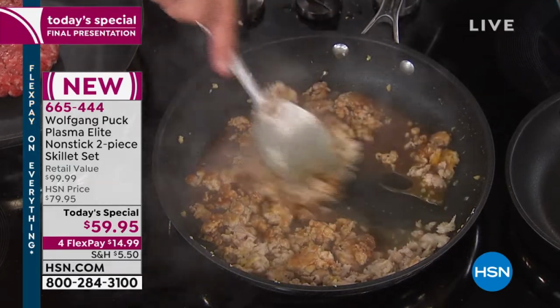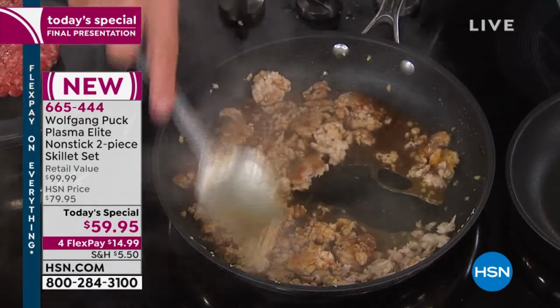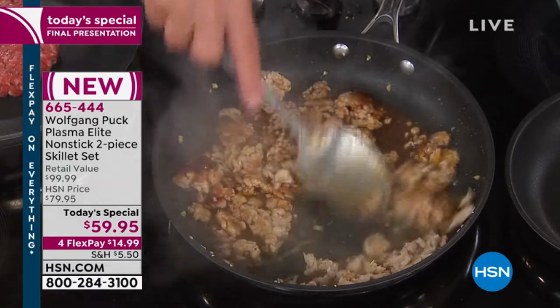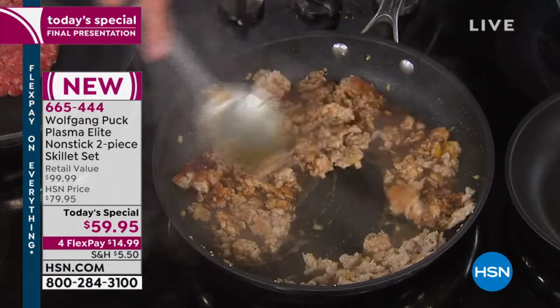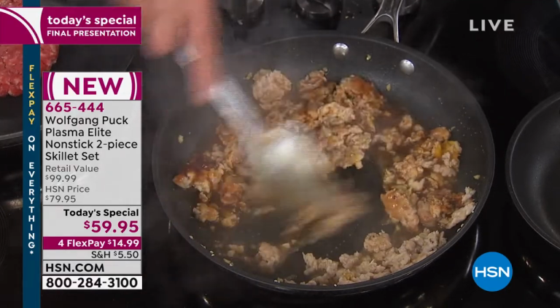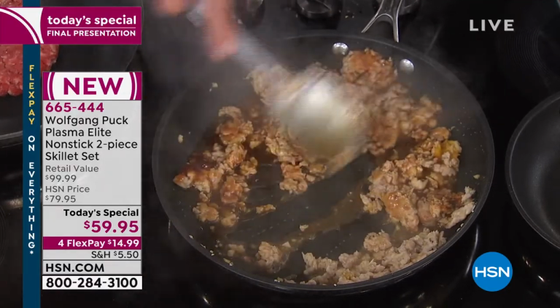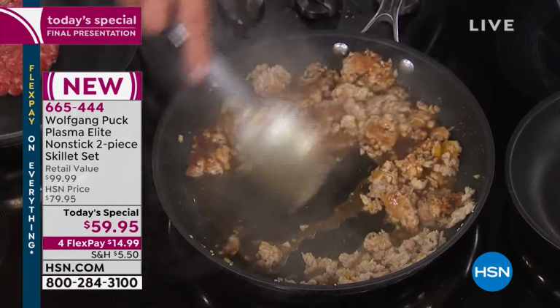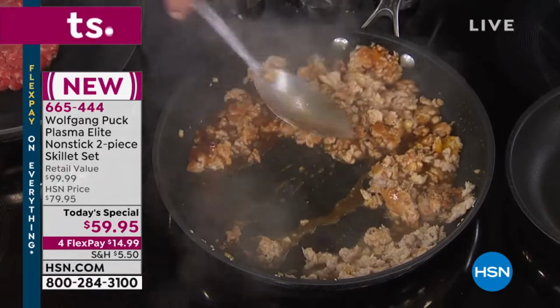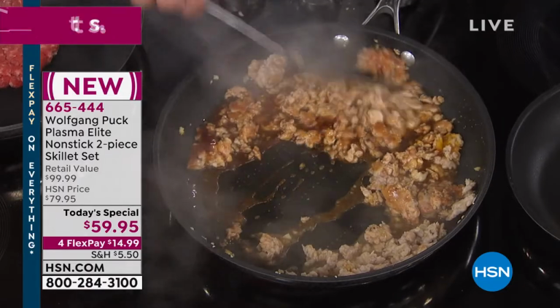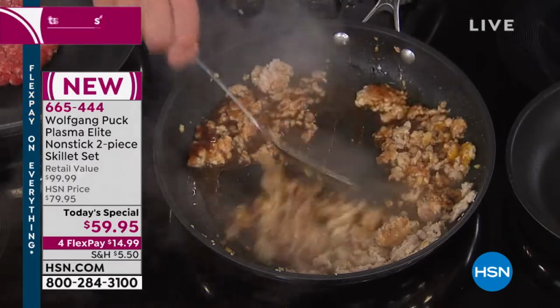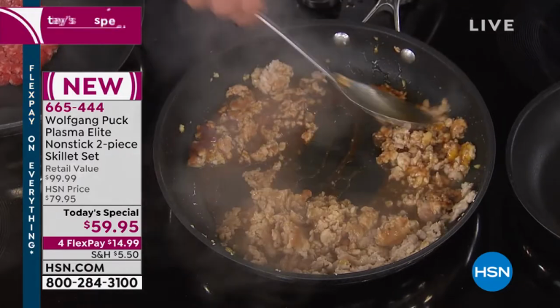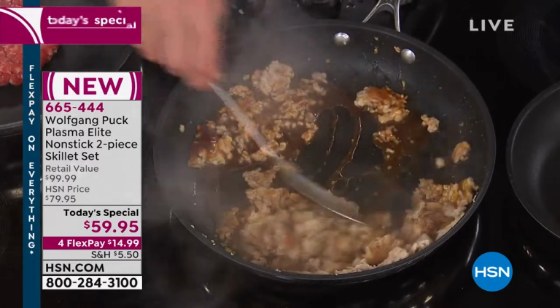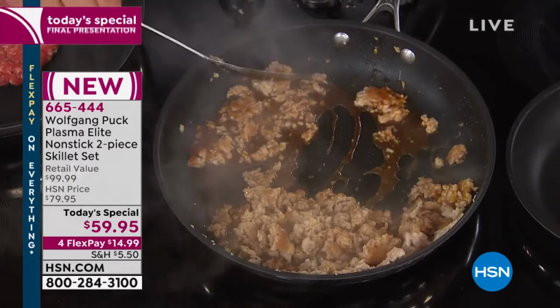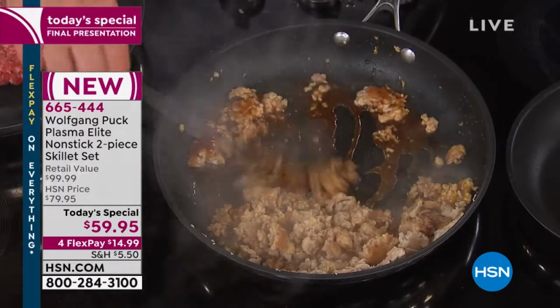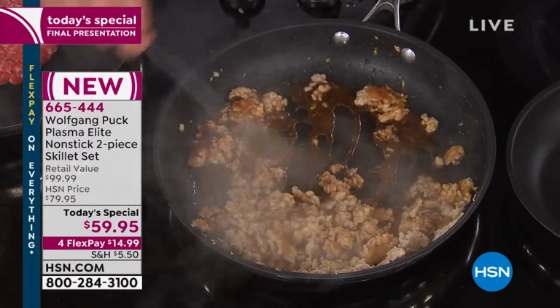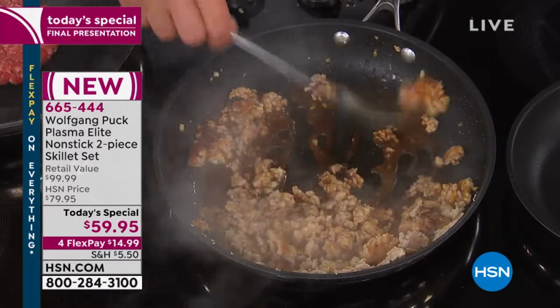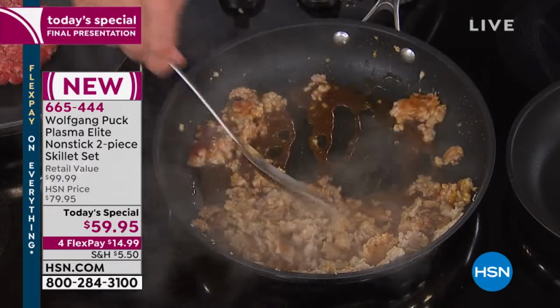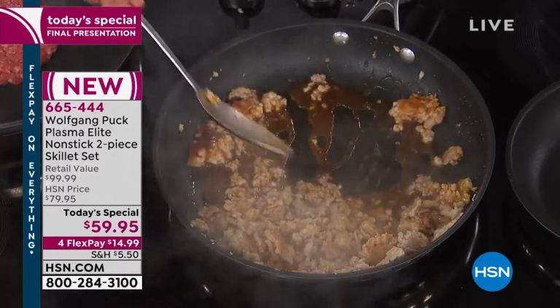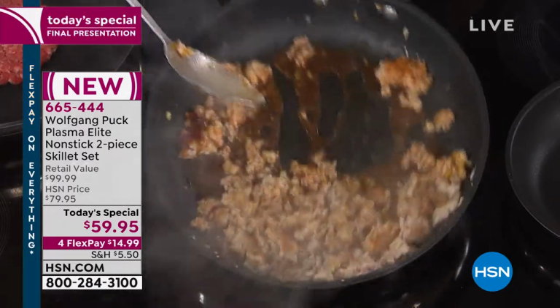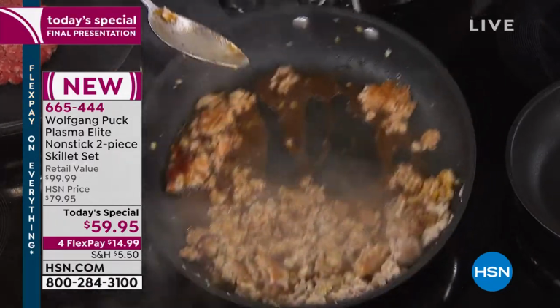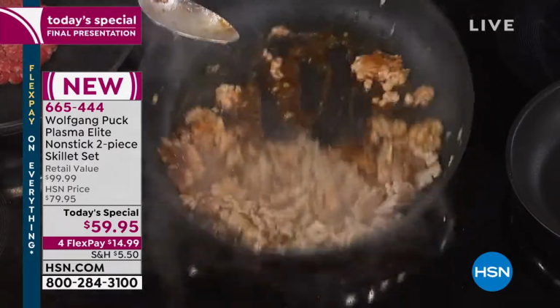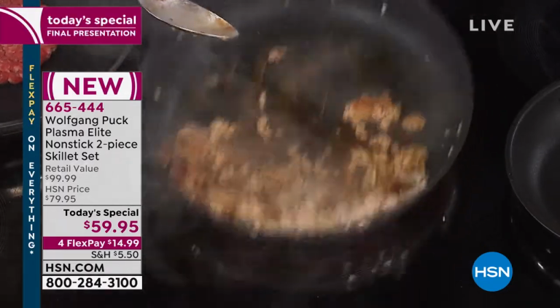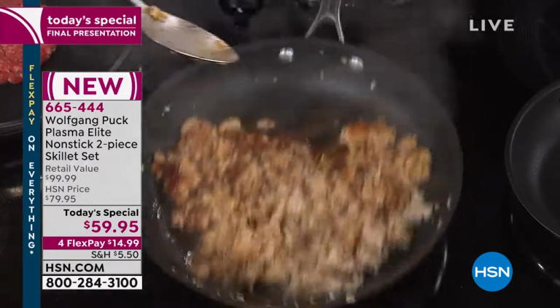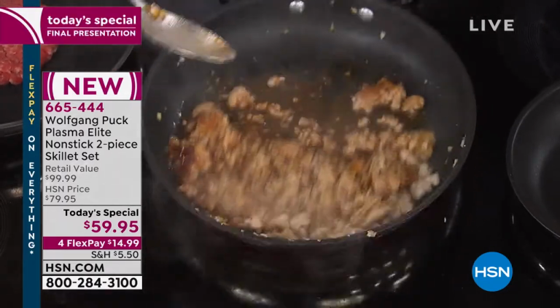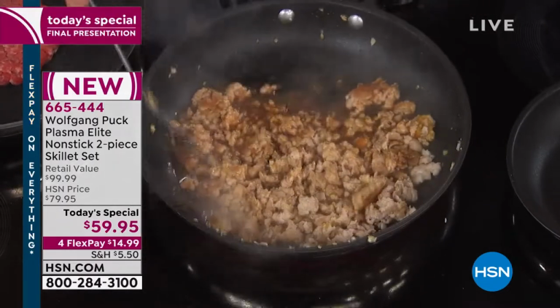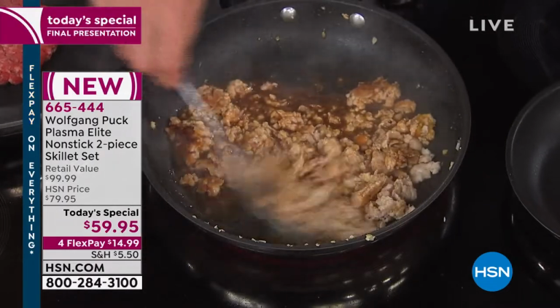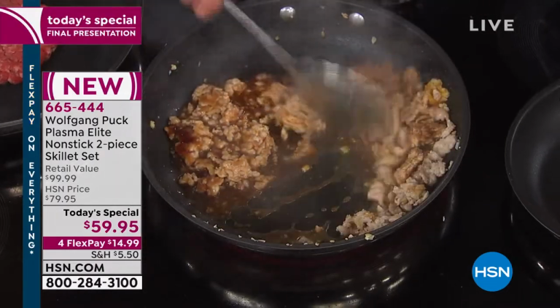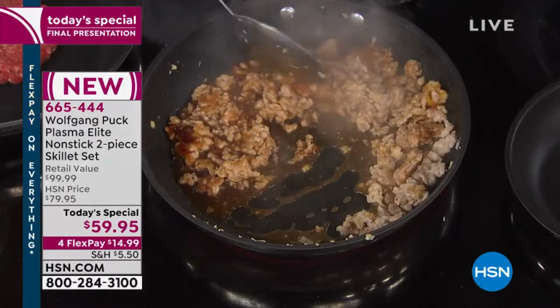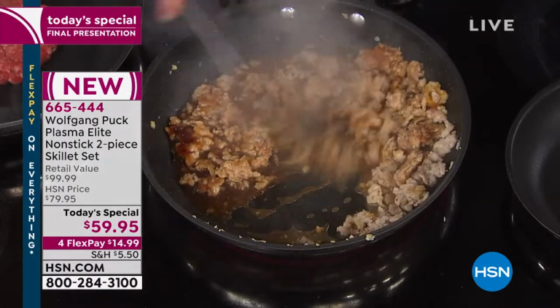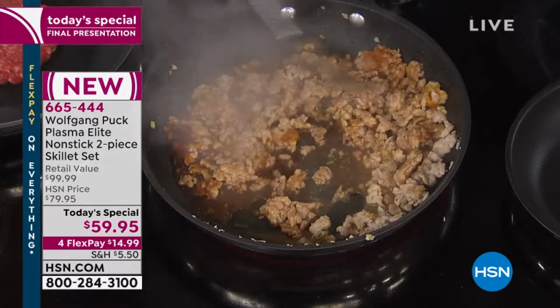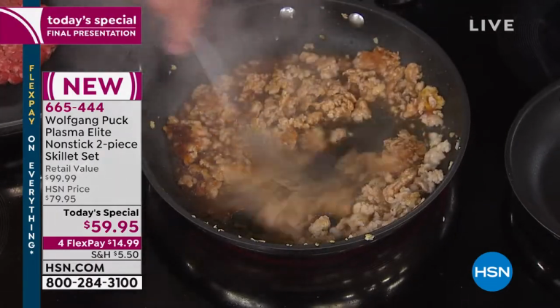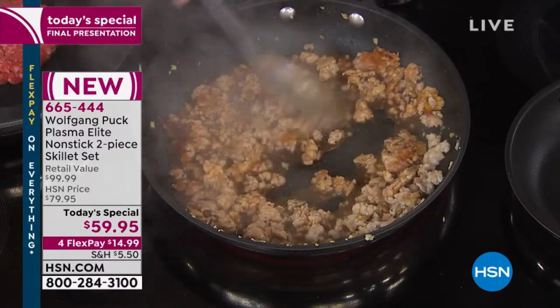You don't have to worry about anything. Look in here — nothing sticks. See how it runs off? It's crazy.